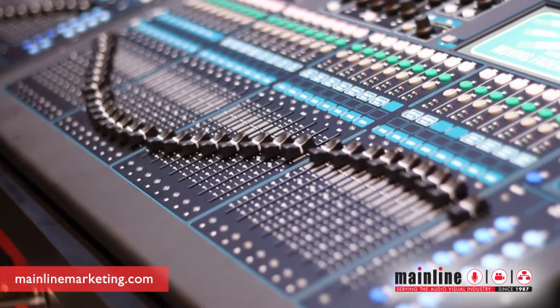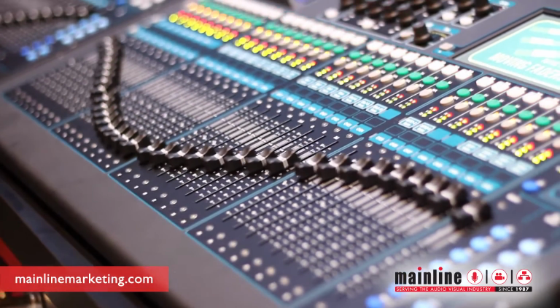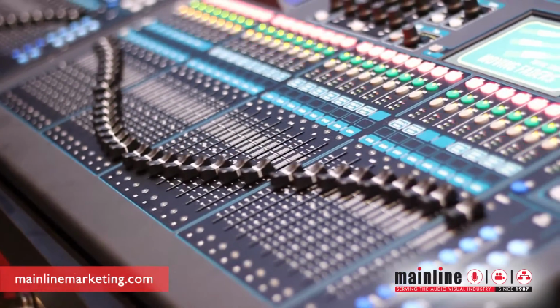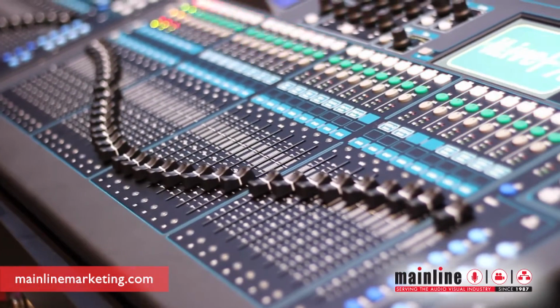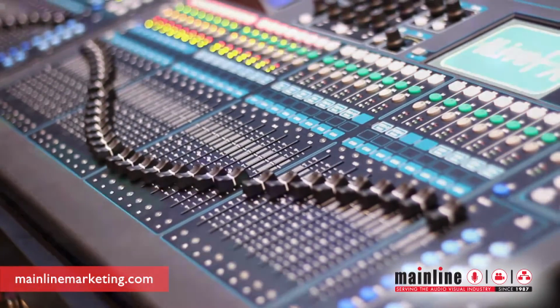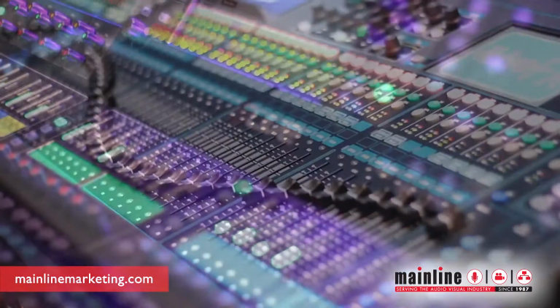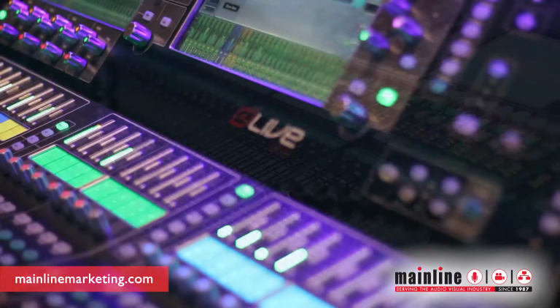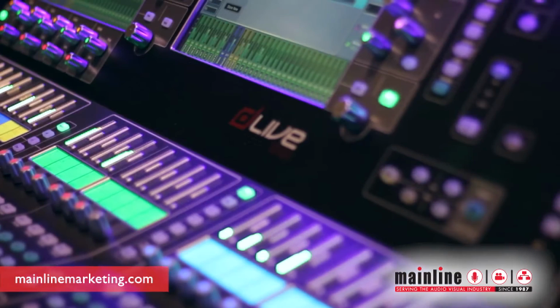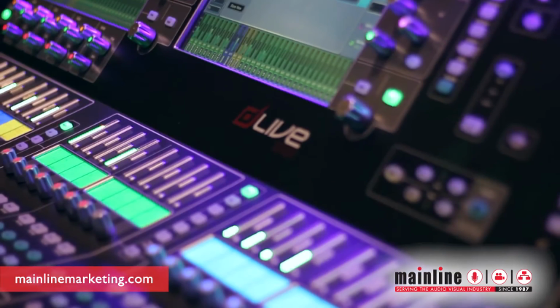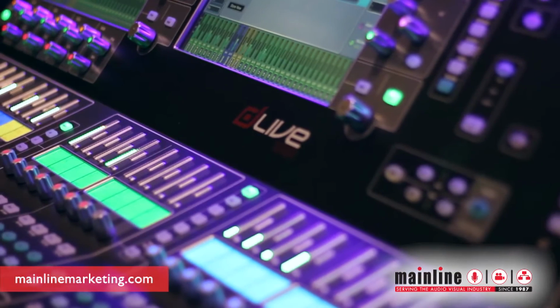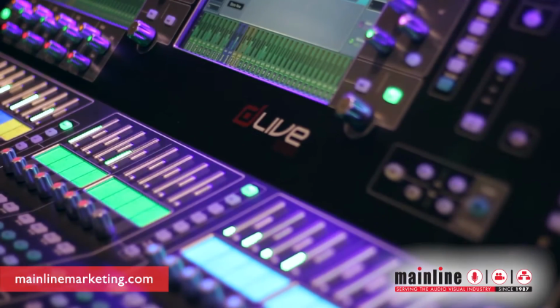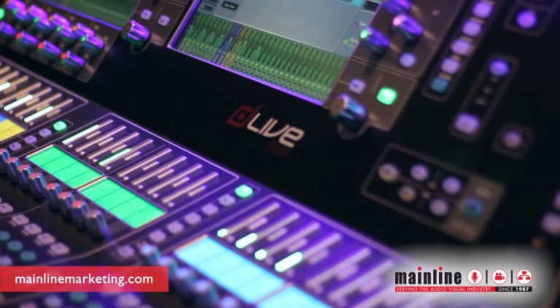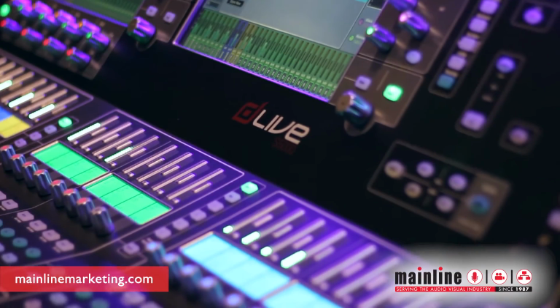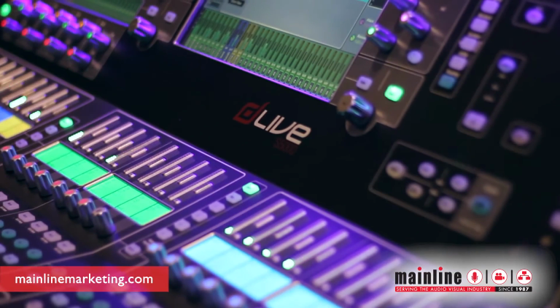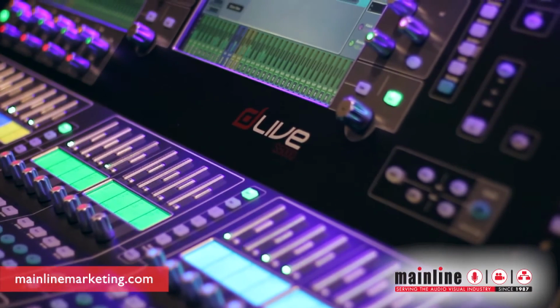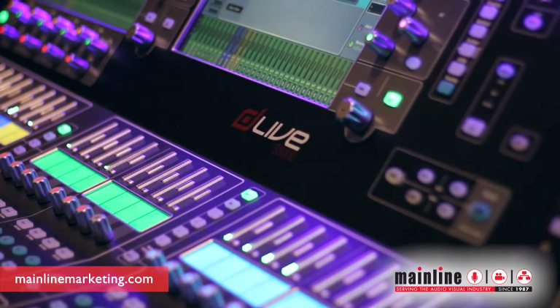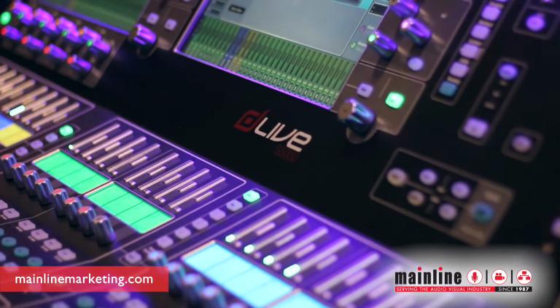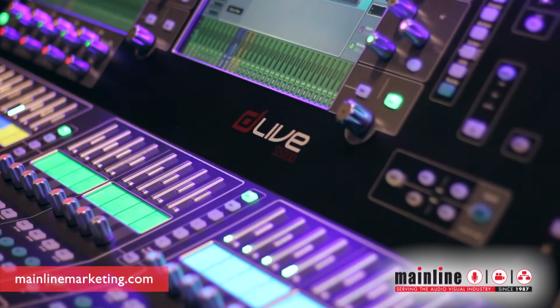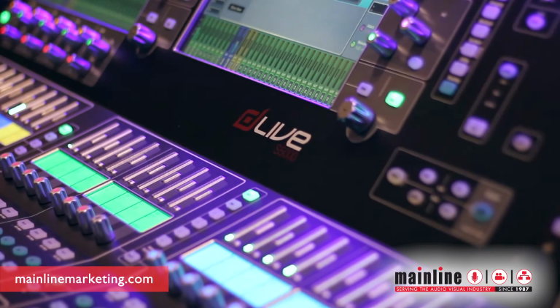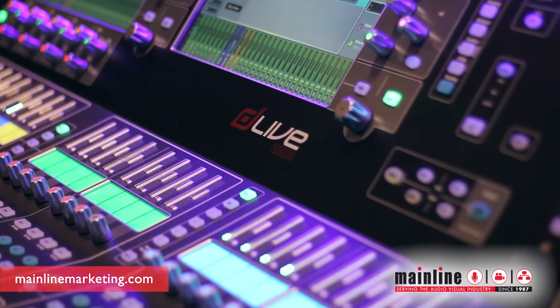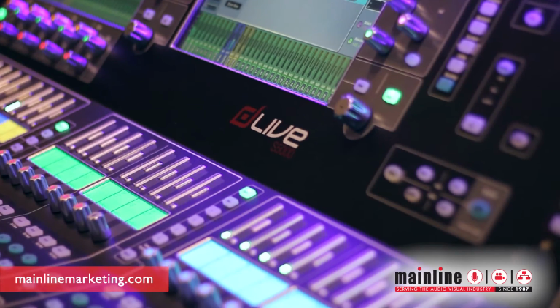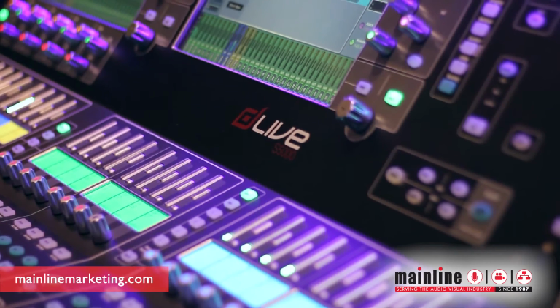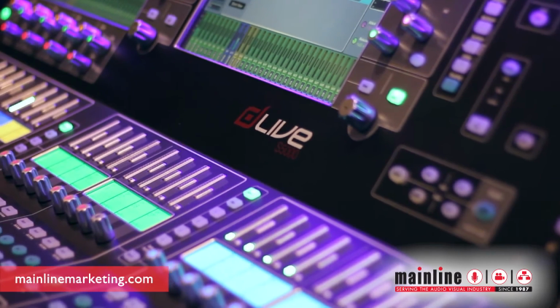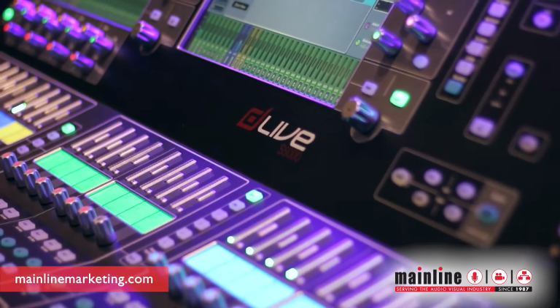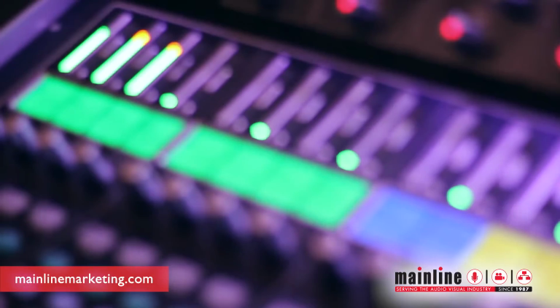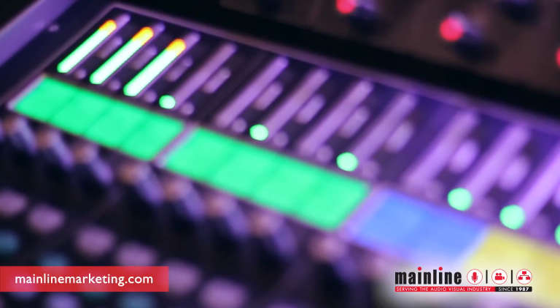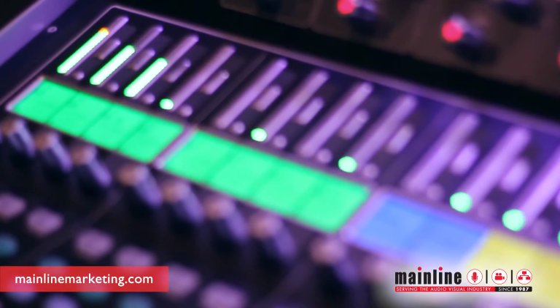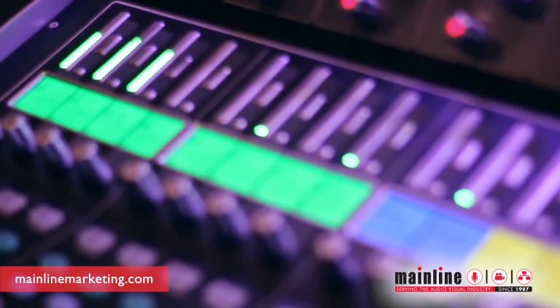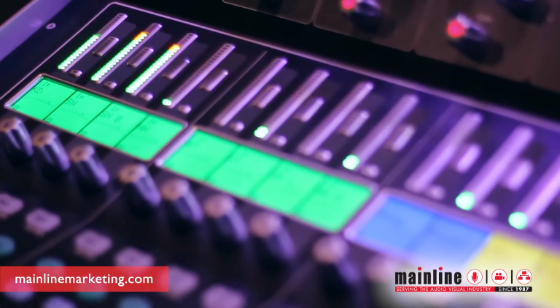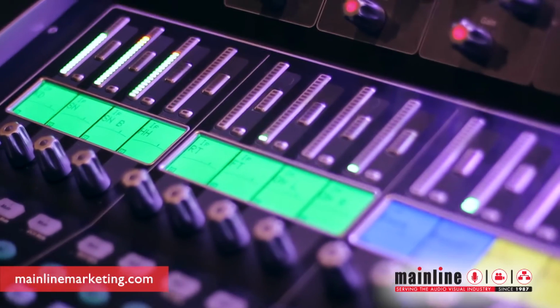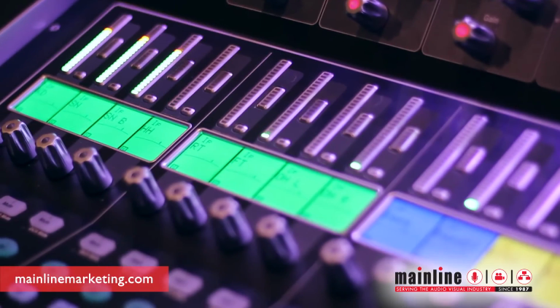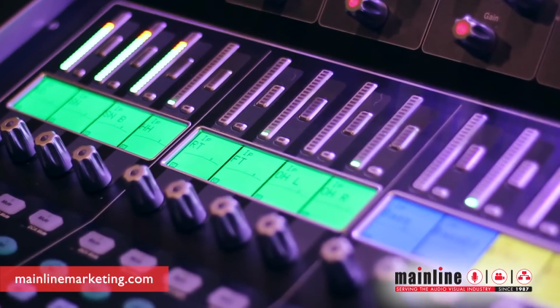Systems will be available starting in September. For further information, visit www.Allen-Heath.com.